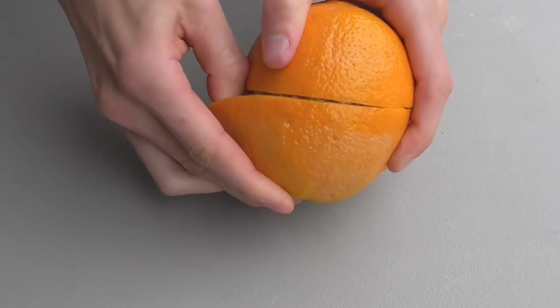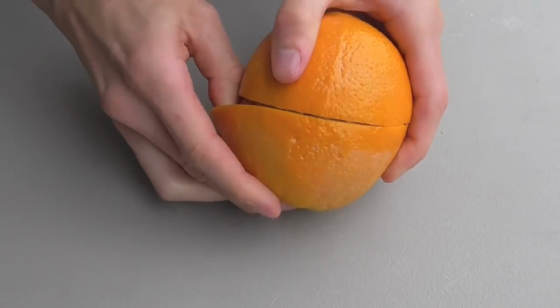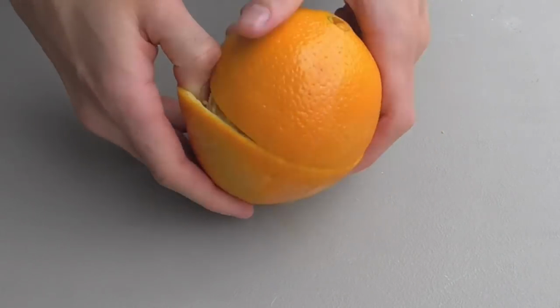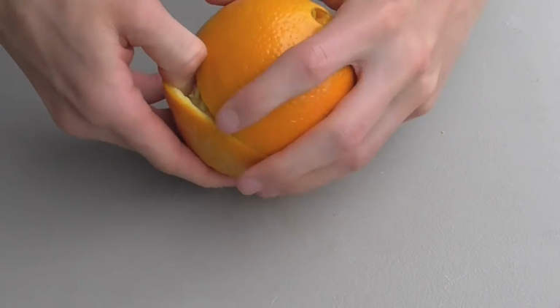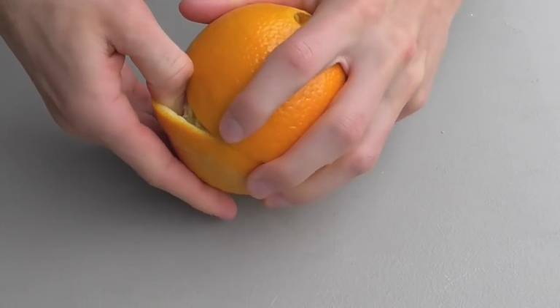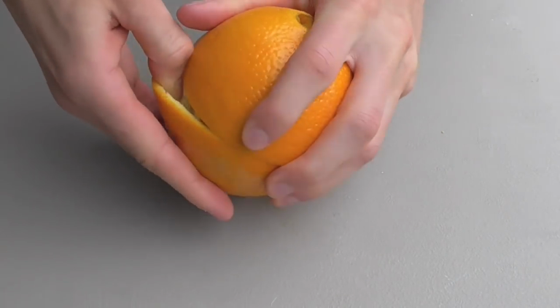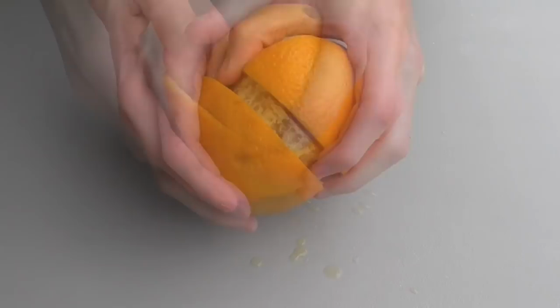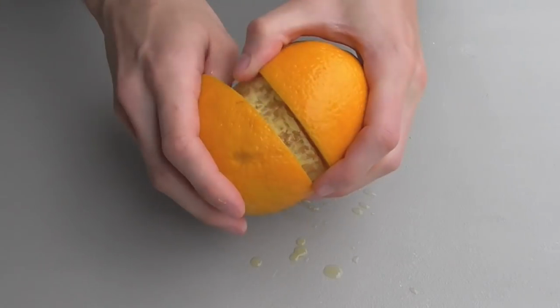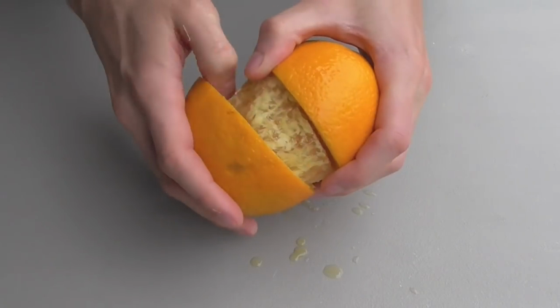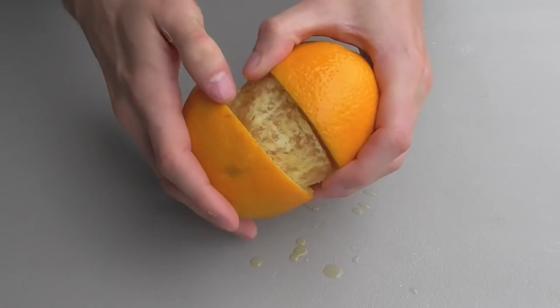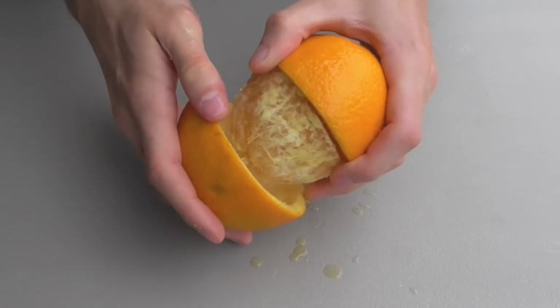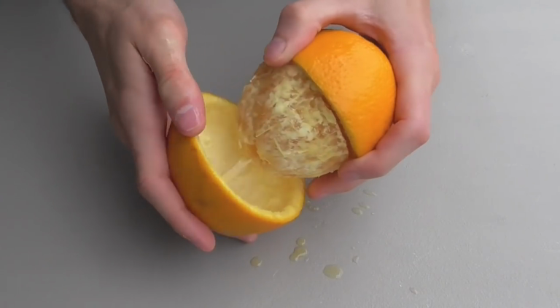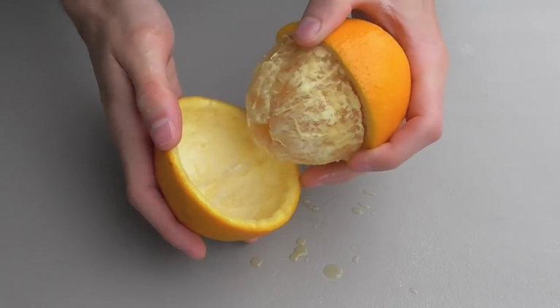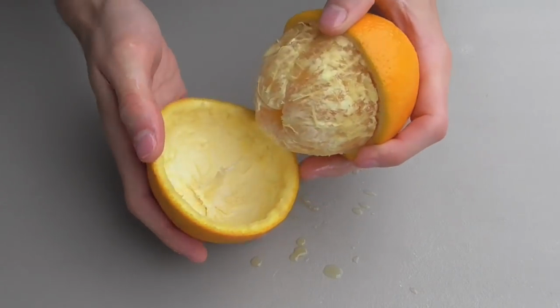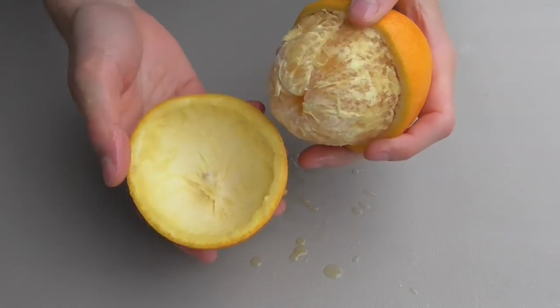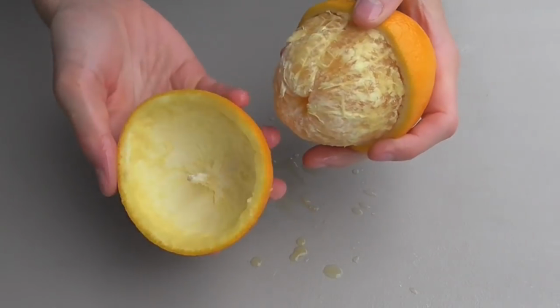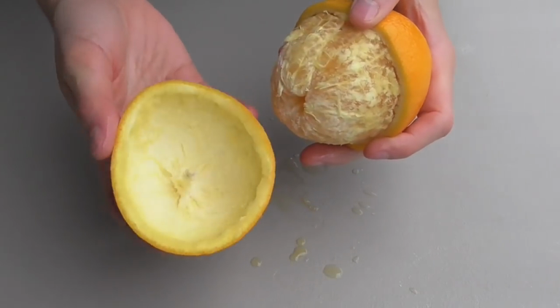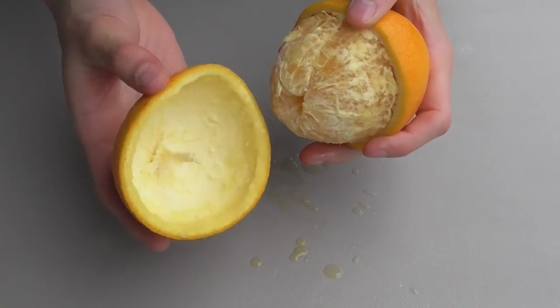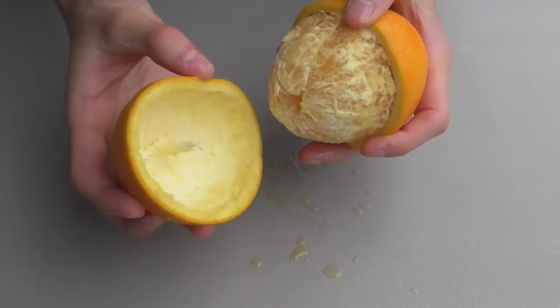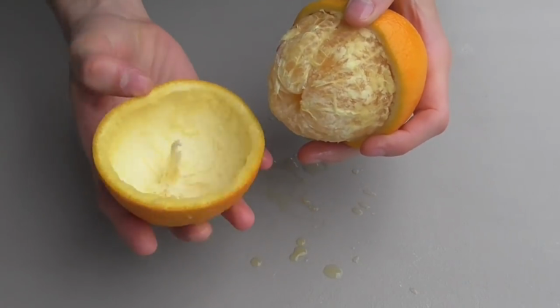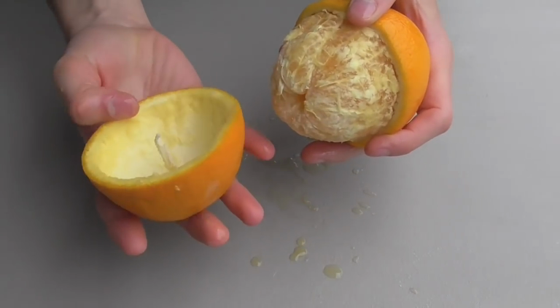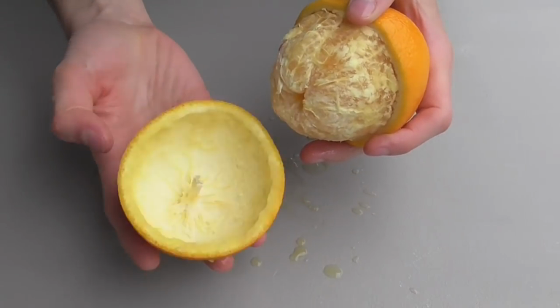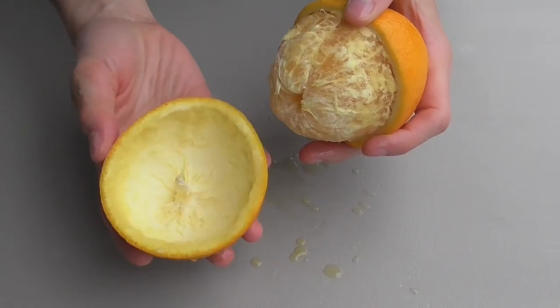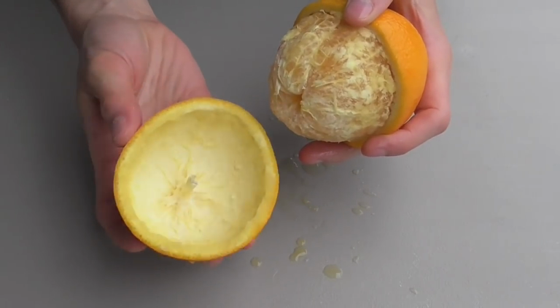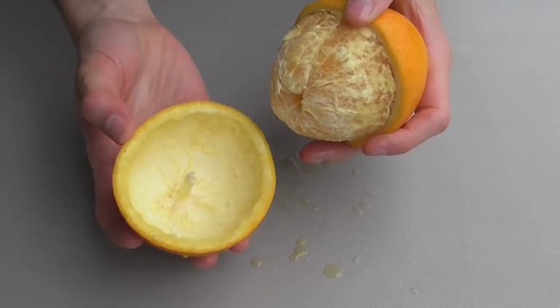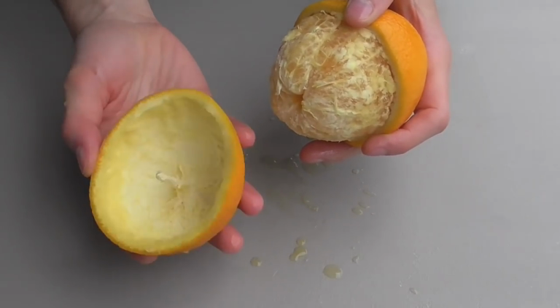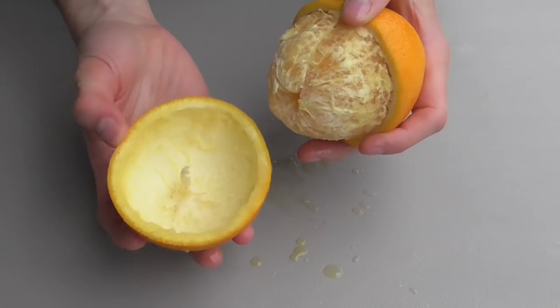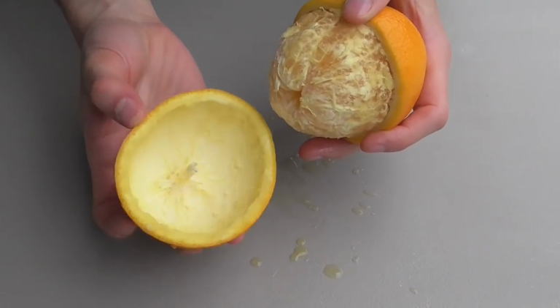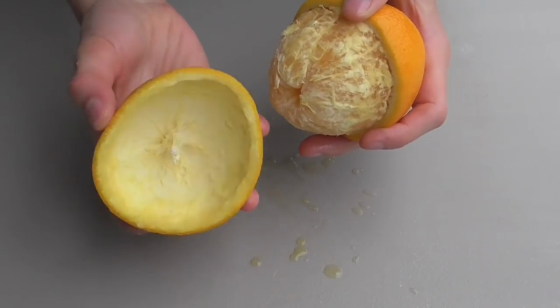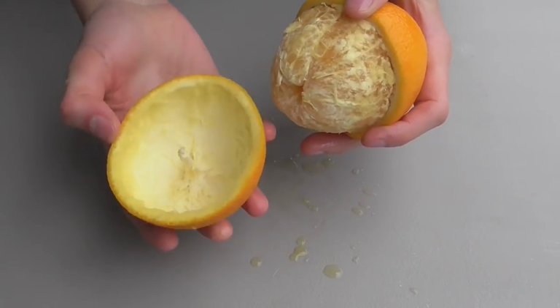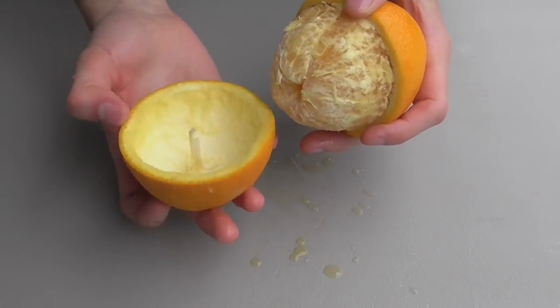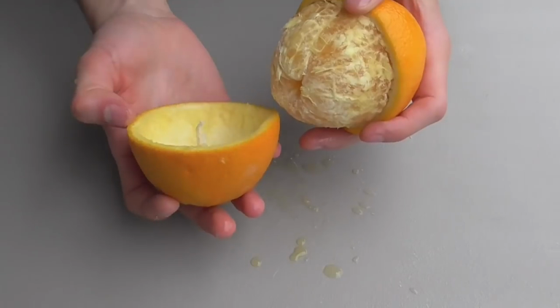Once the peel is completely loose from the fruit, you should be able to pull it out, bringing the stem with it. This is what you'll be using to make your candle.